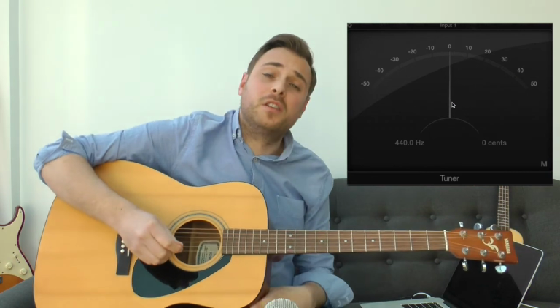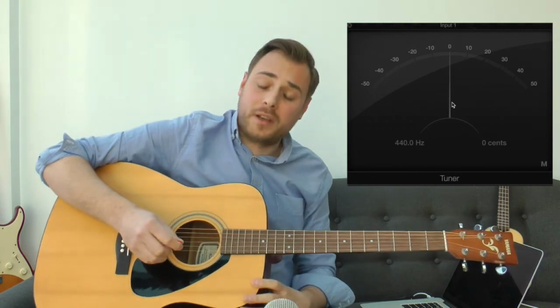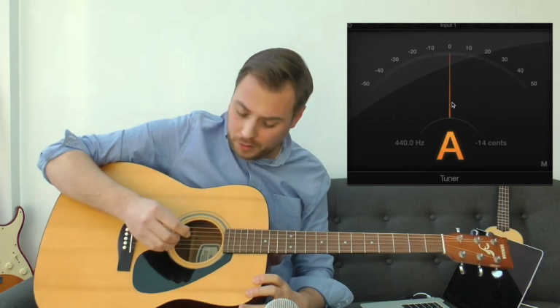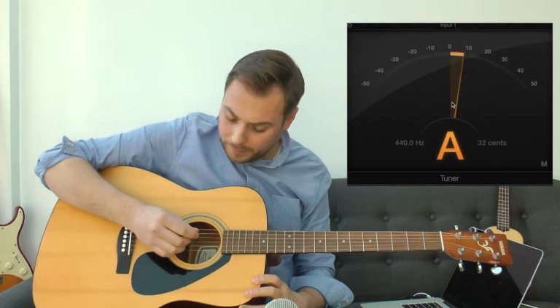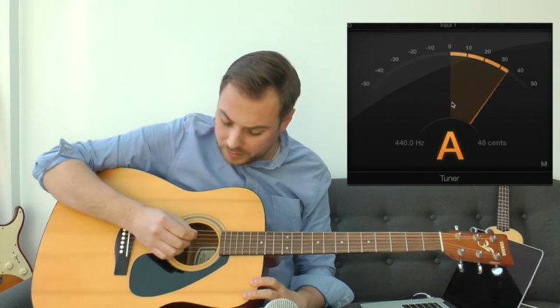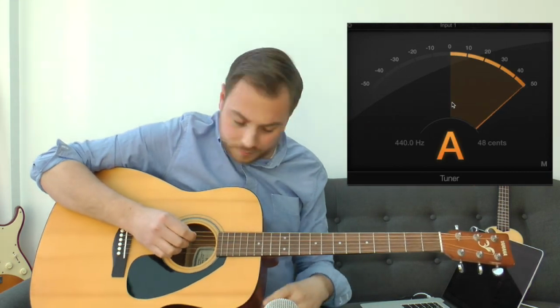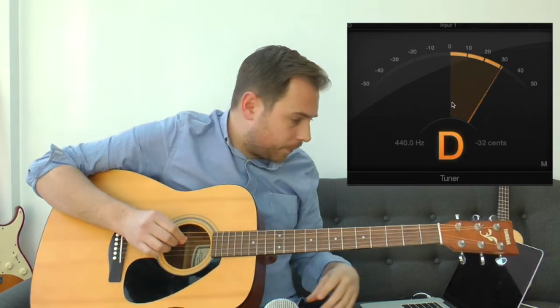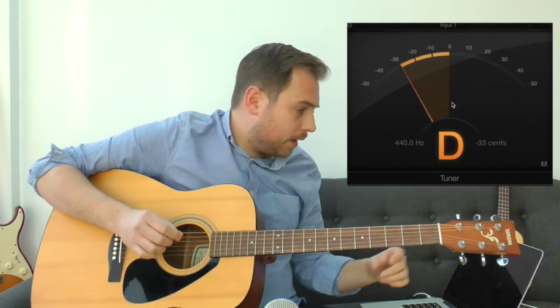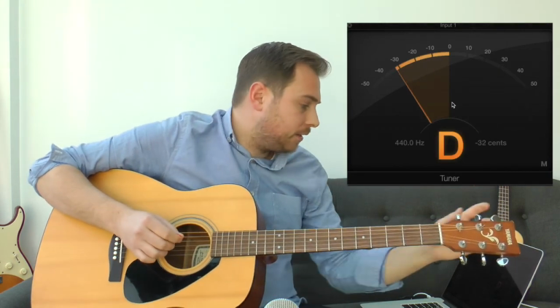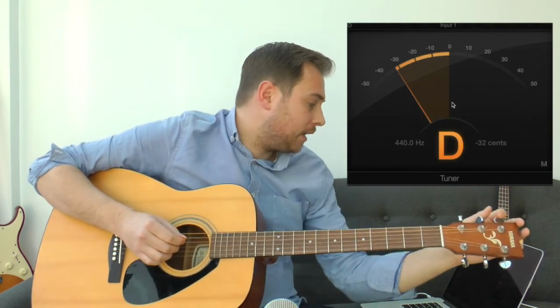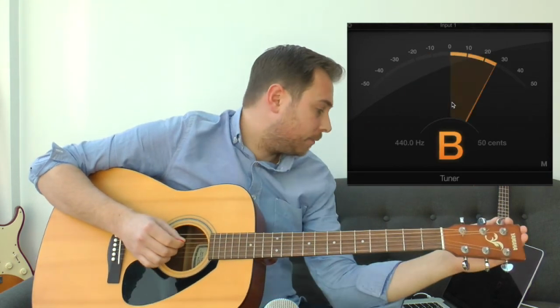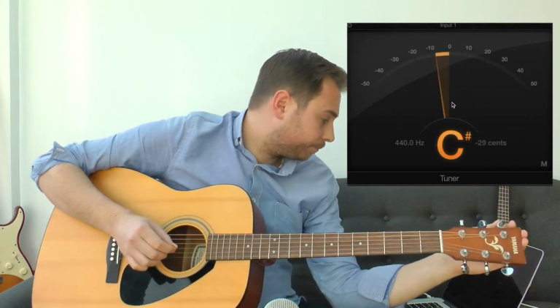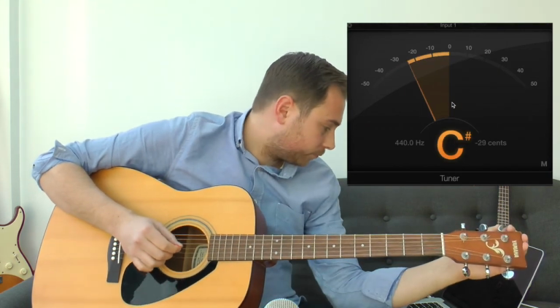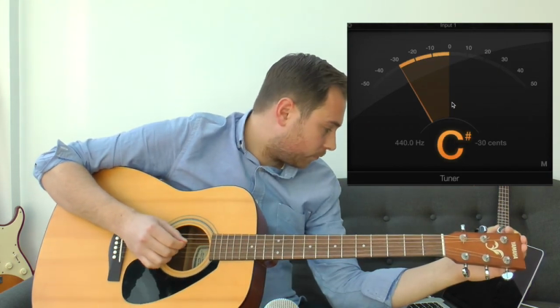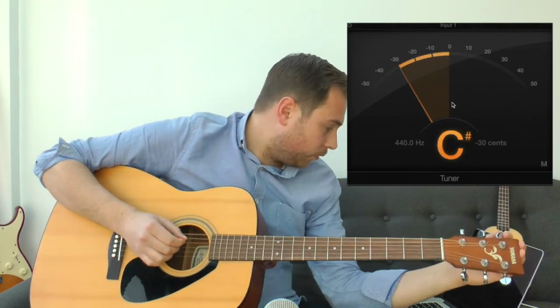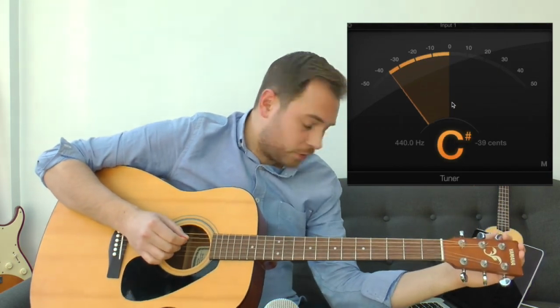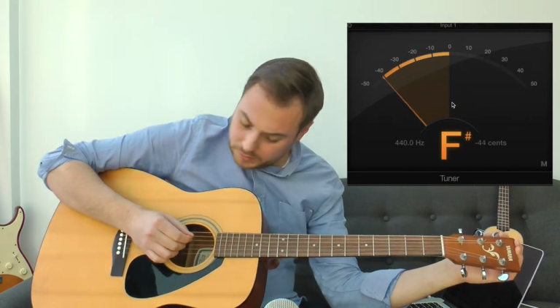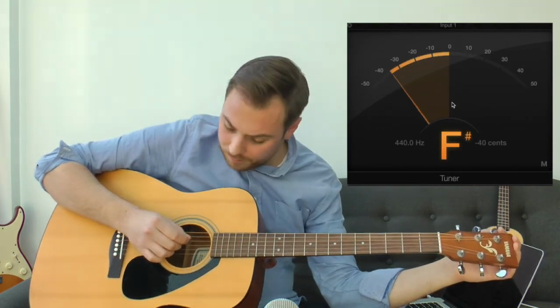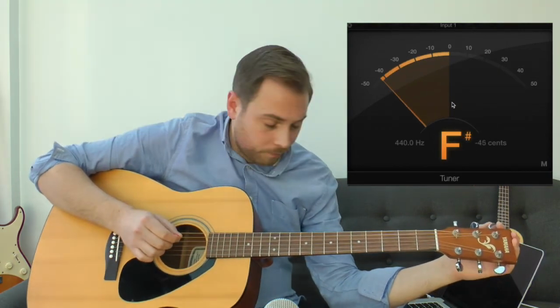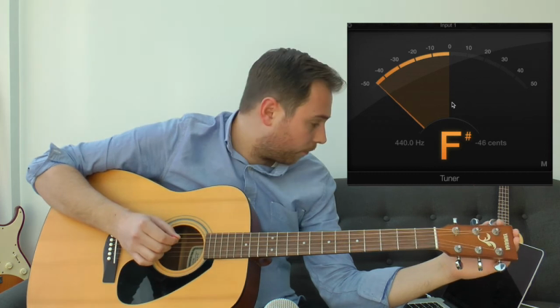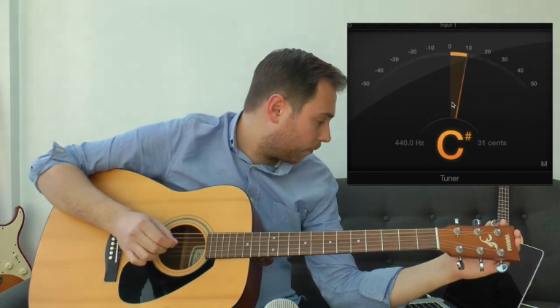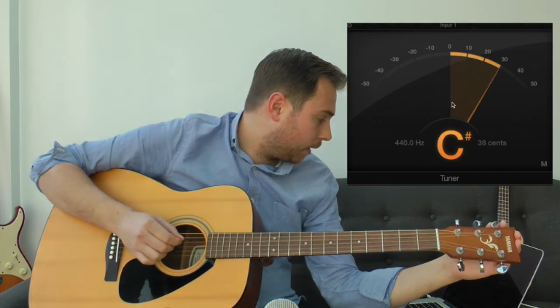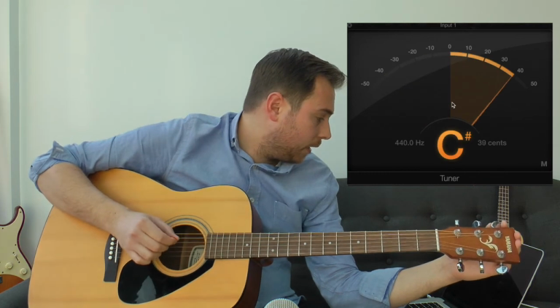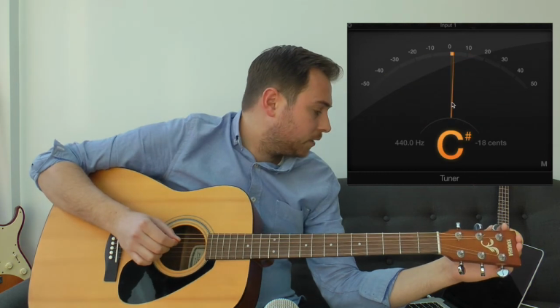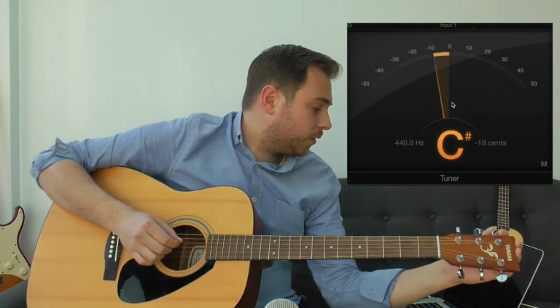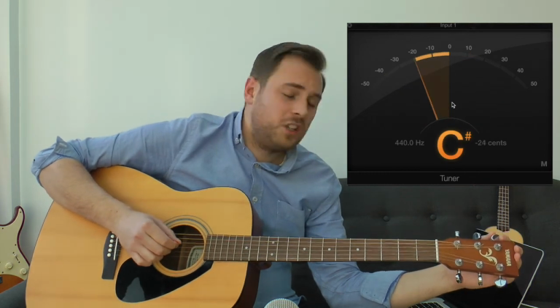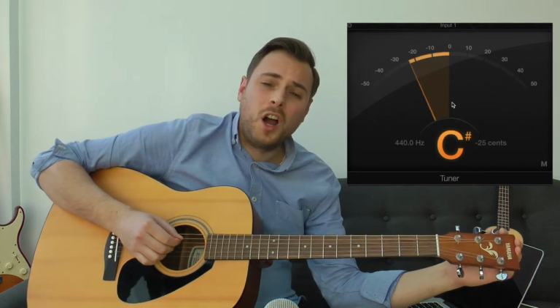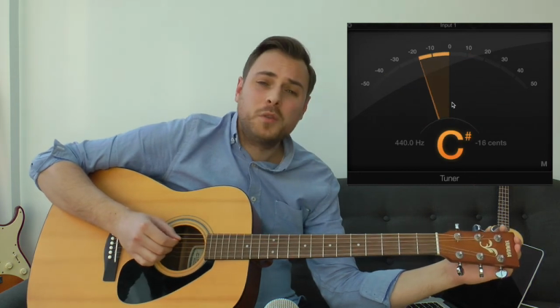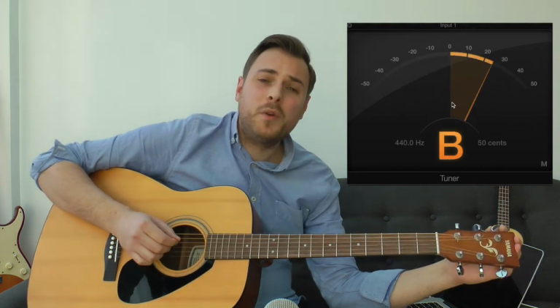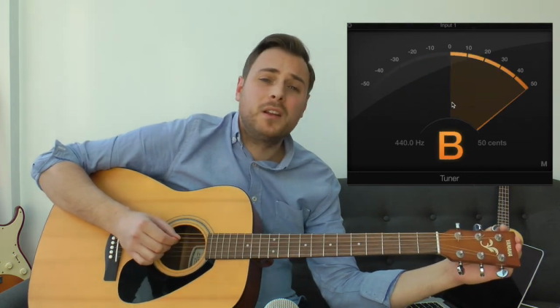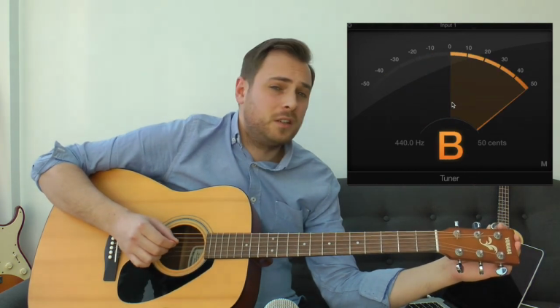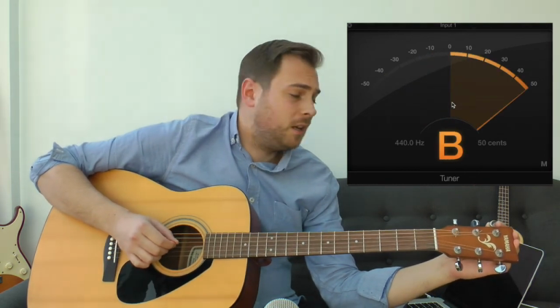Next is the D string. We're on a C sharp, so we're pretty close. I'll tune it up to D.